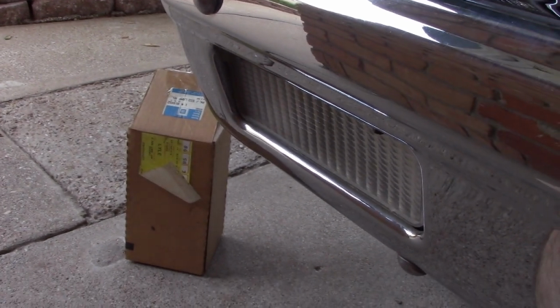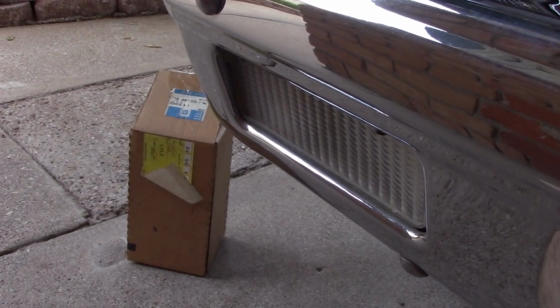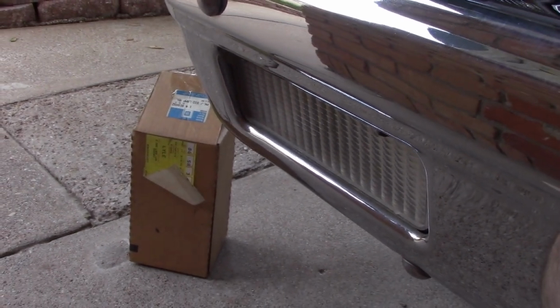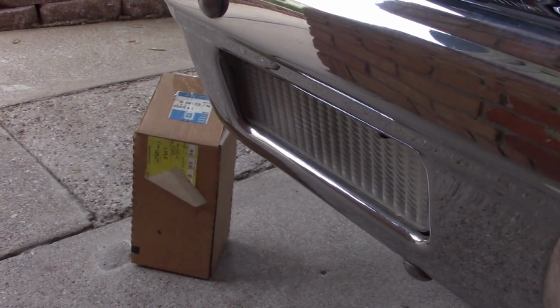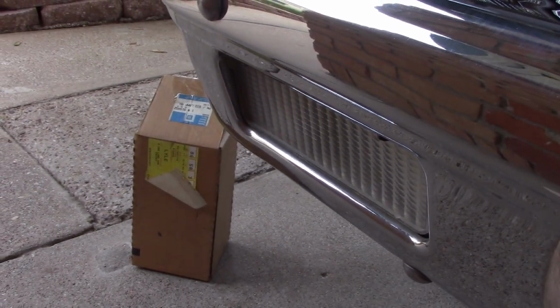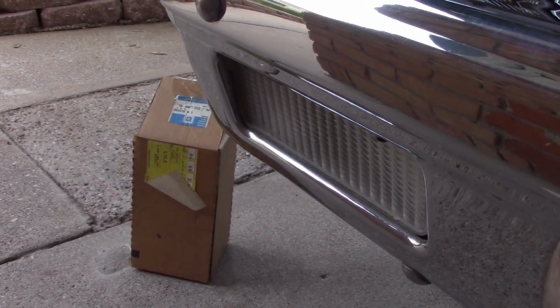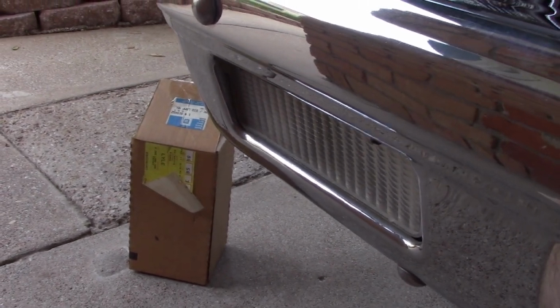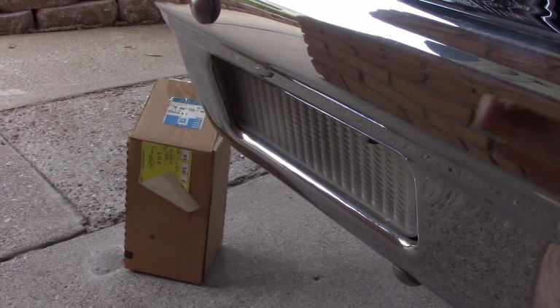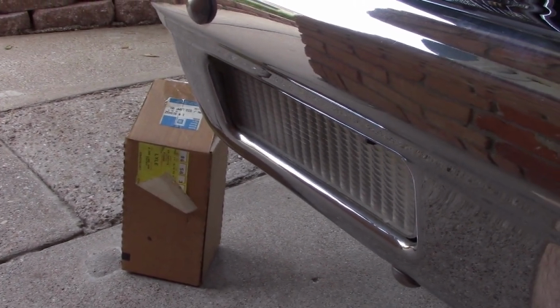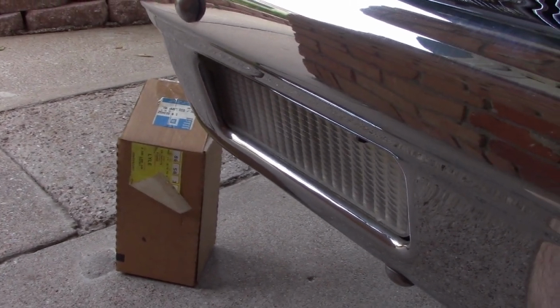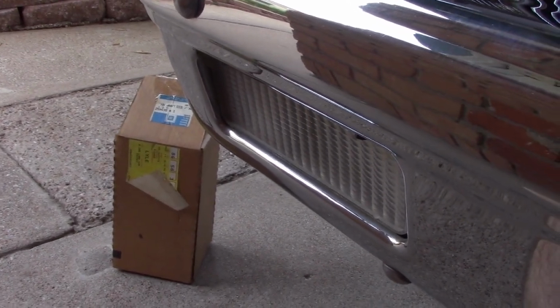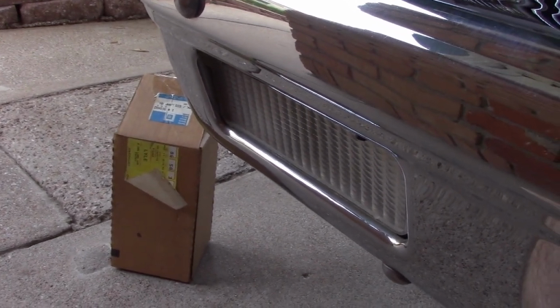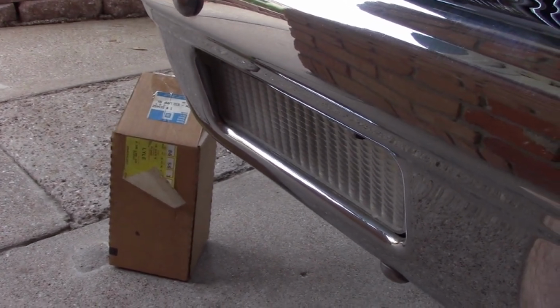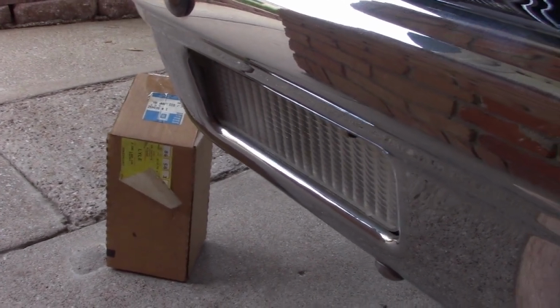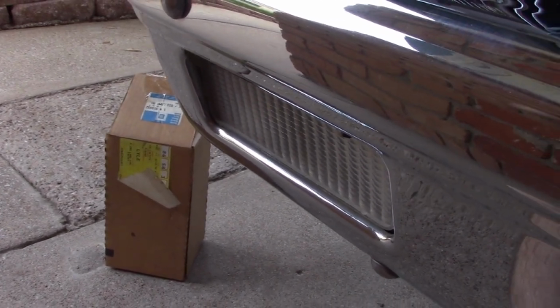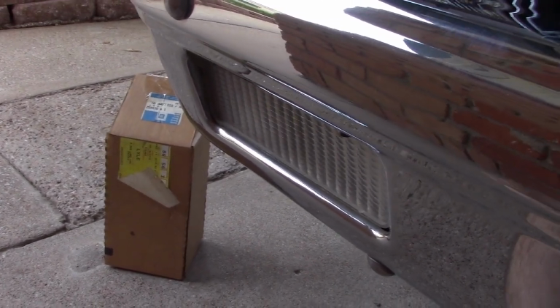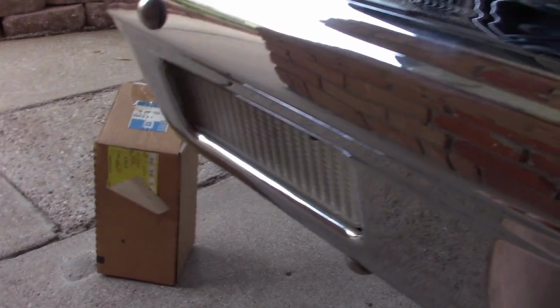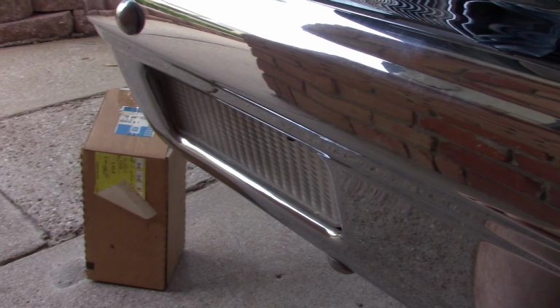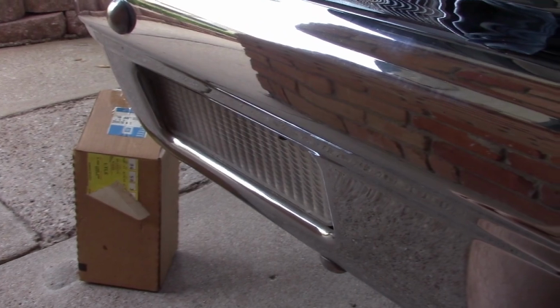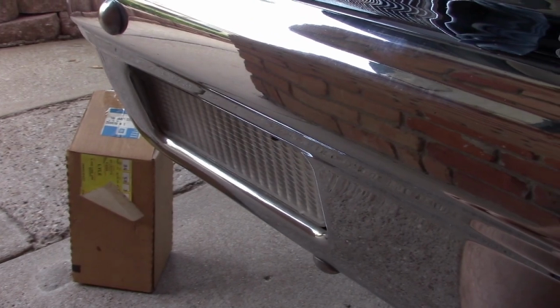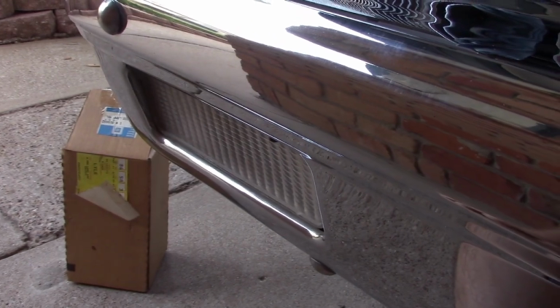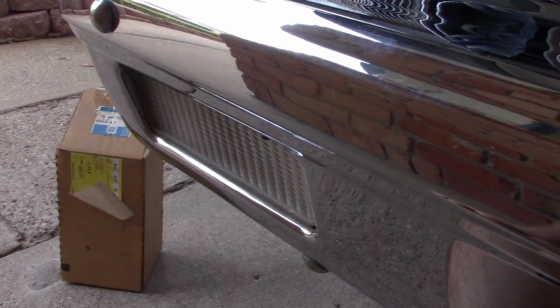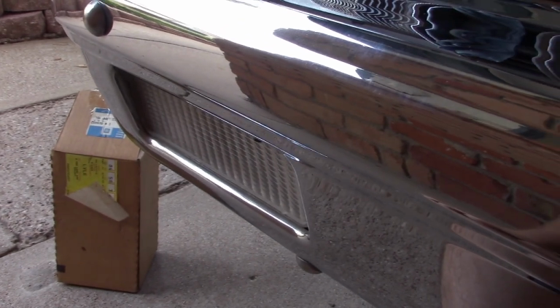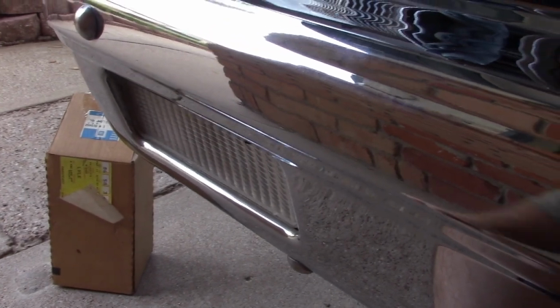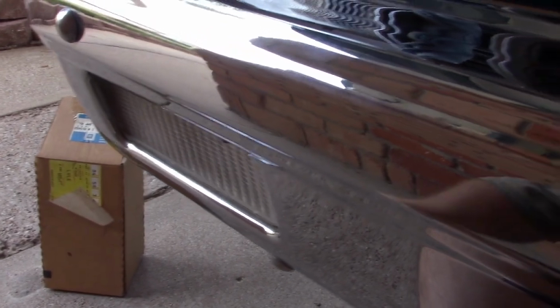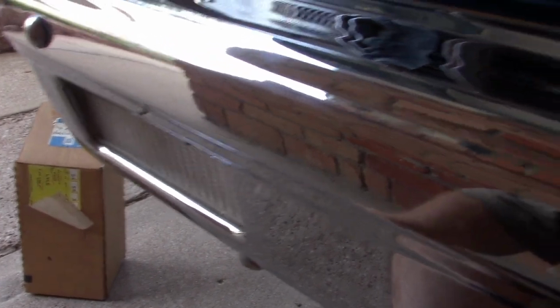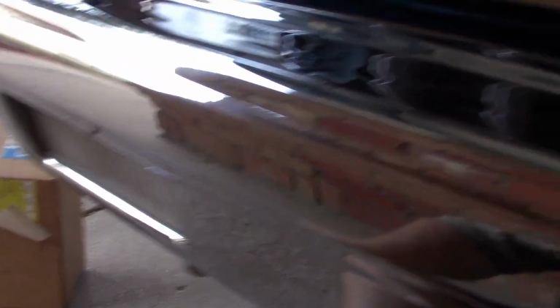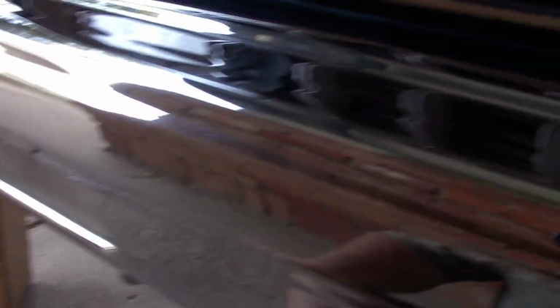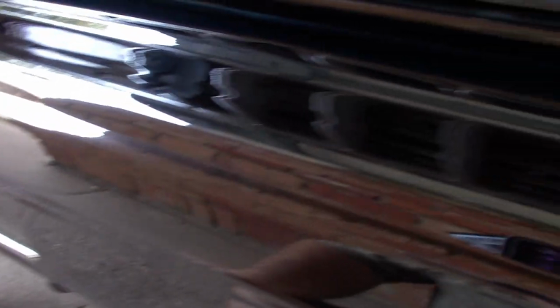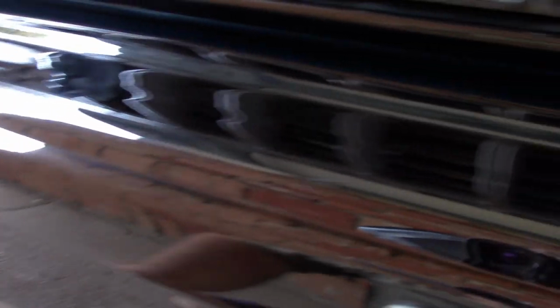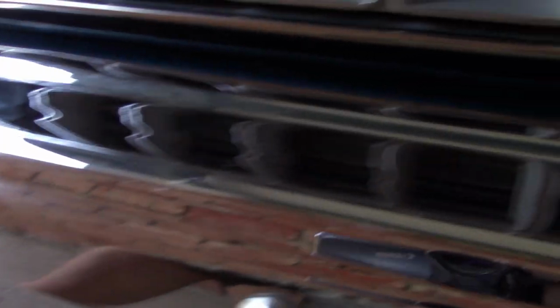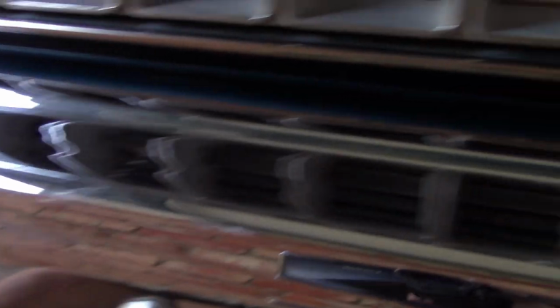Hello everybody. I'm going to call this the odds and ends of the 1981 Silverado Refresh.